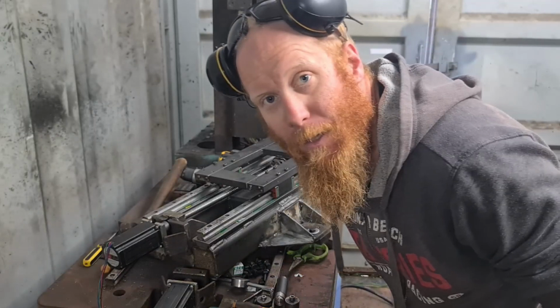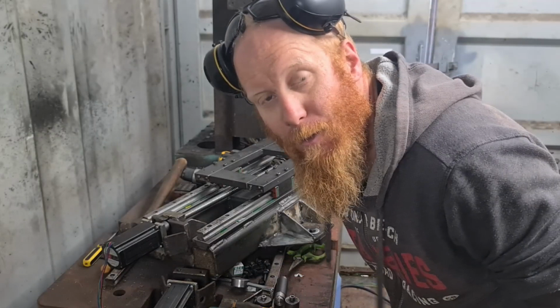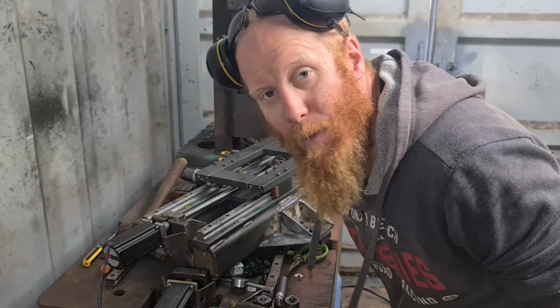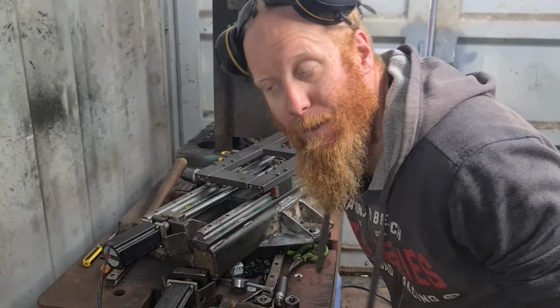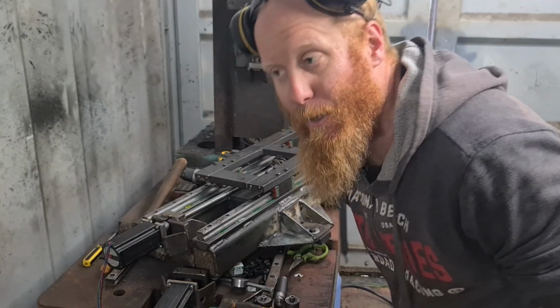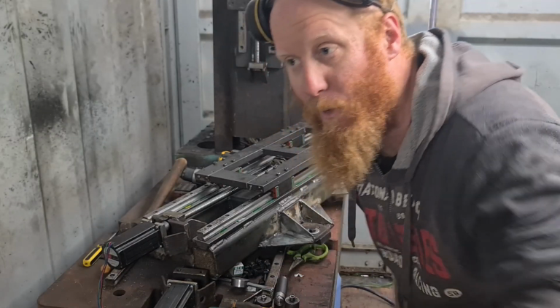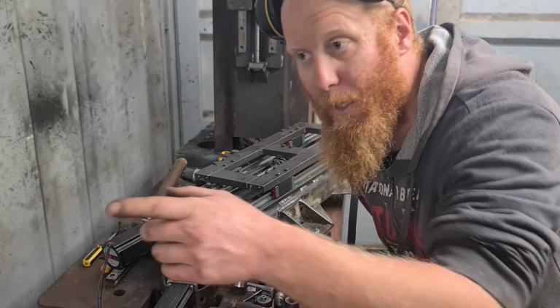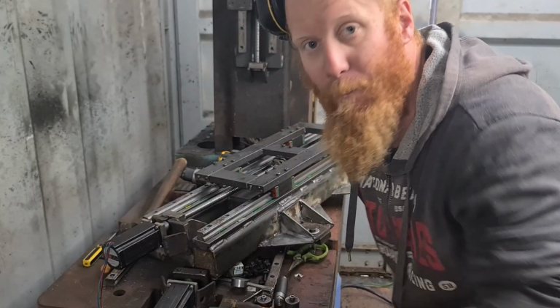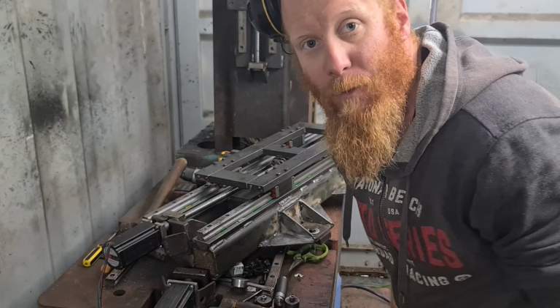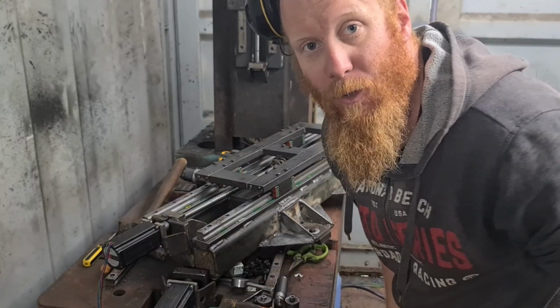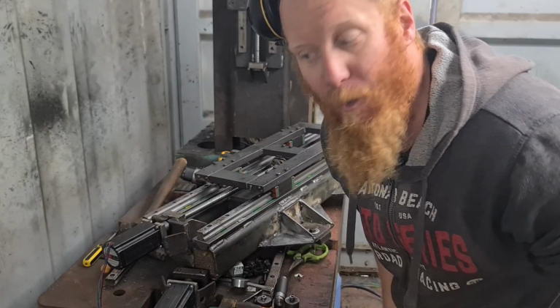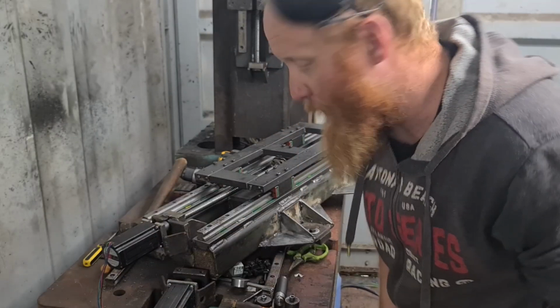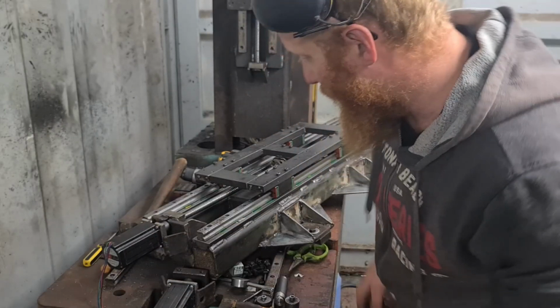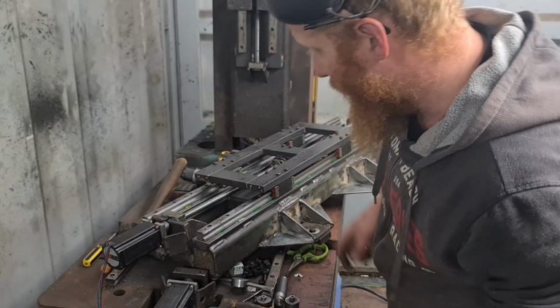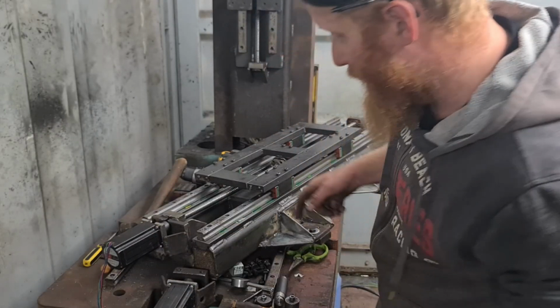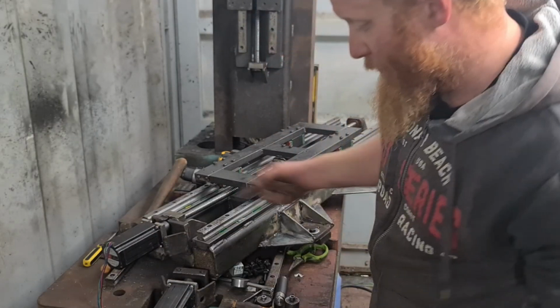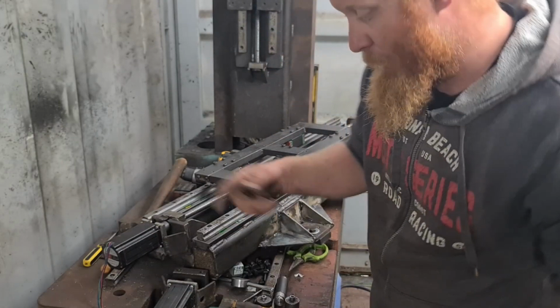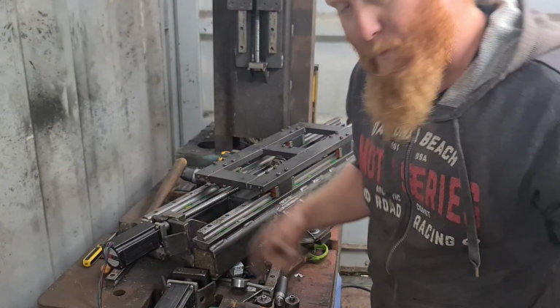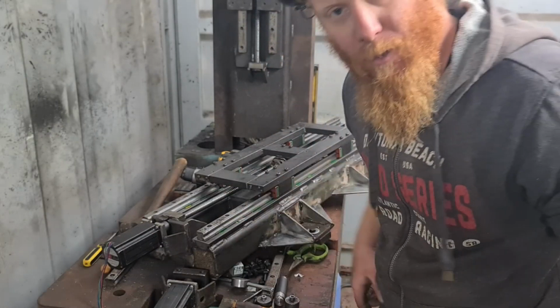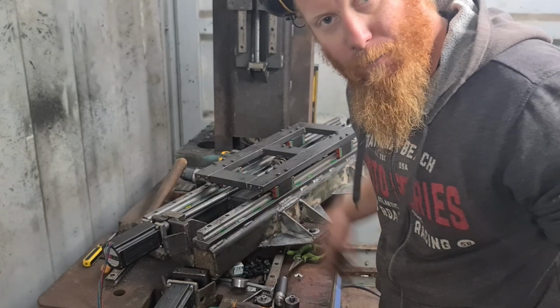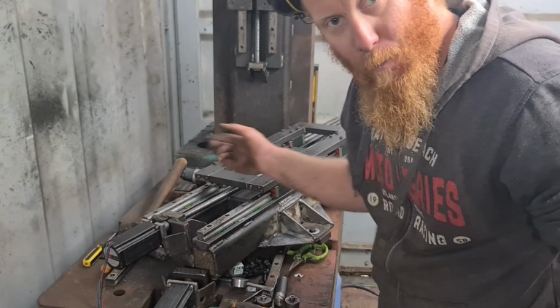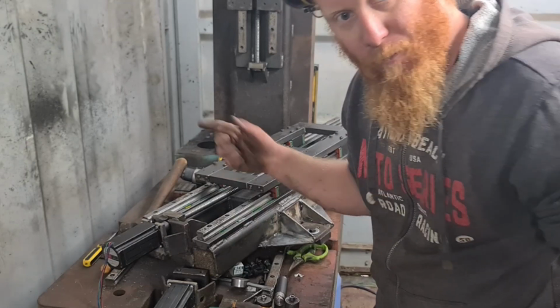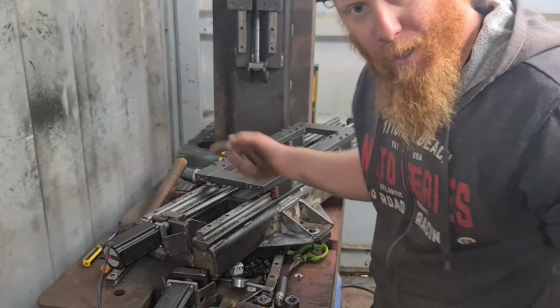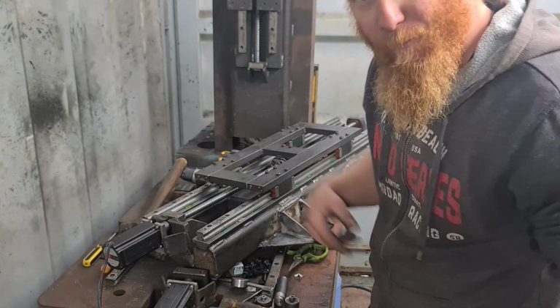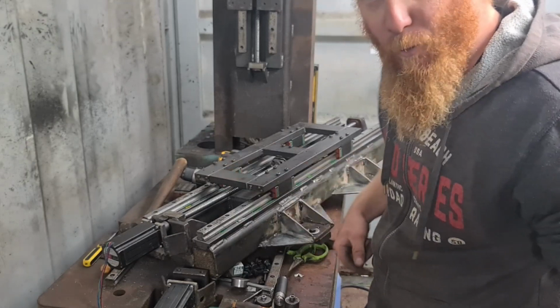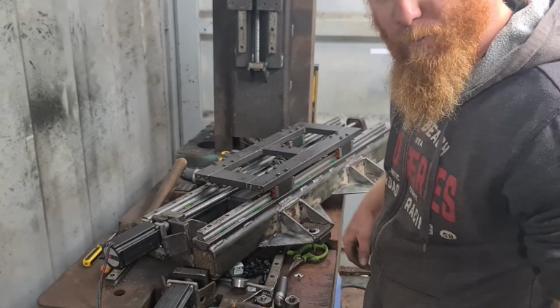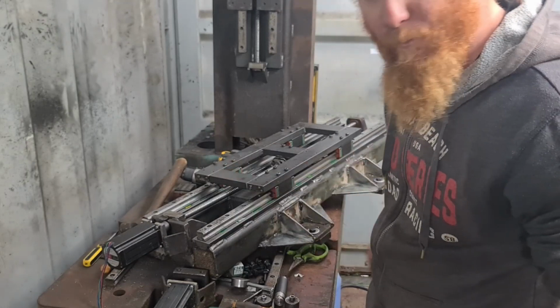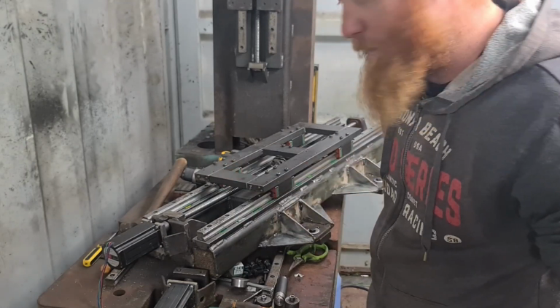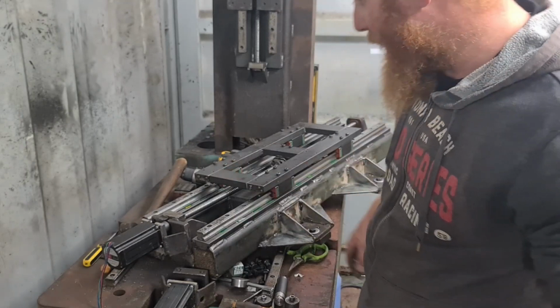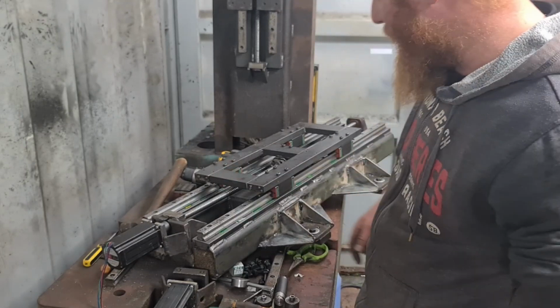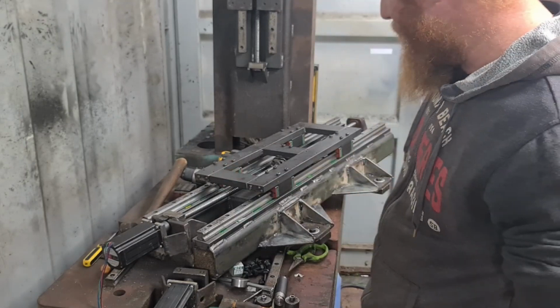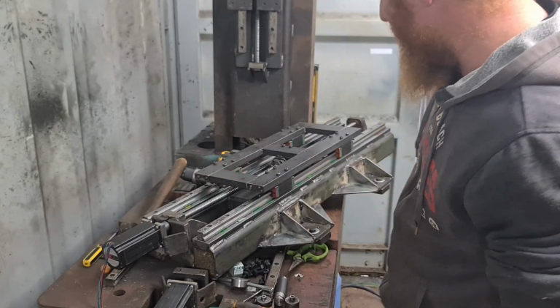Now that's all back together, I'll turn the computer on and I'll see if I can move it back and forward, see how good it is.